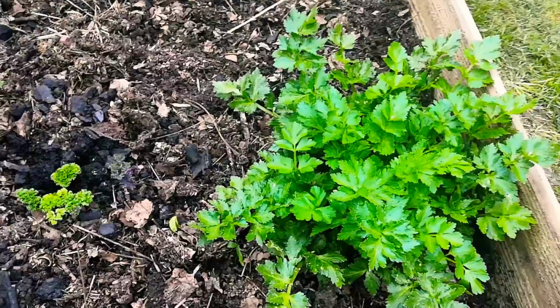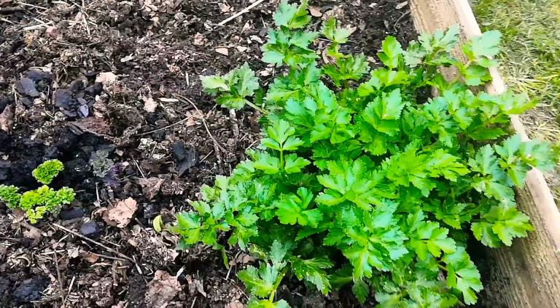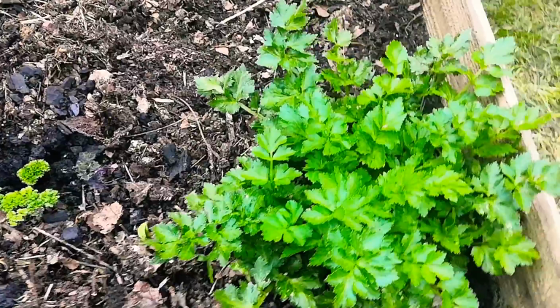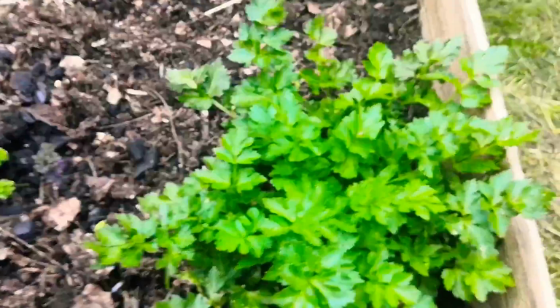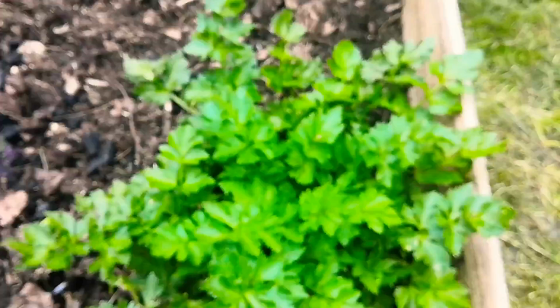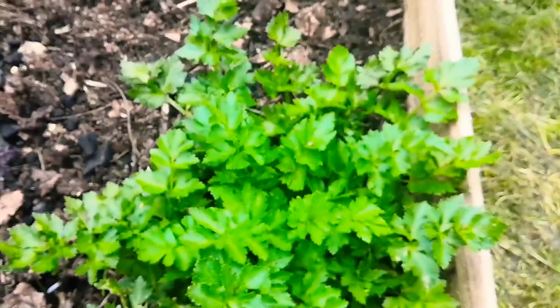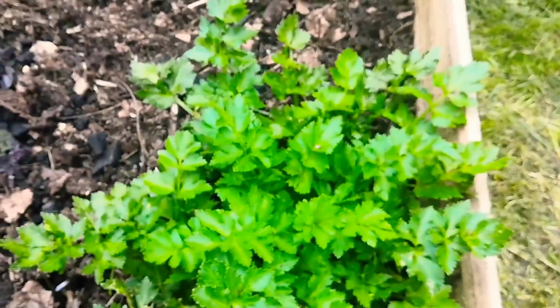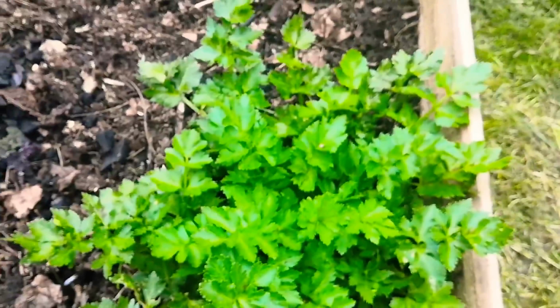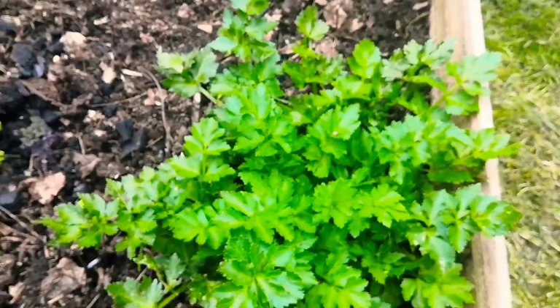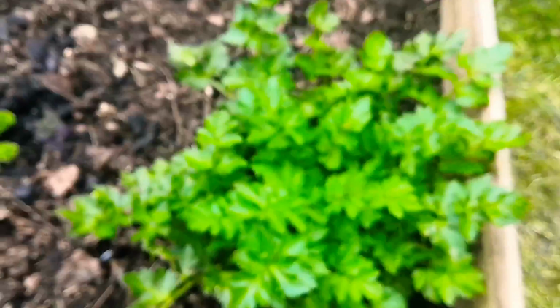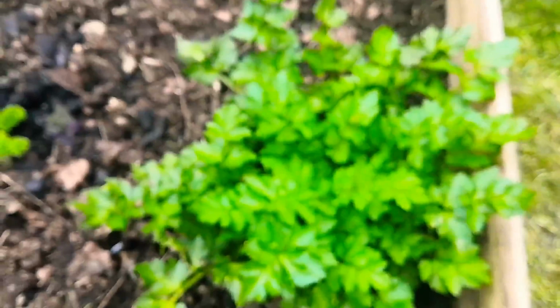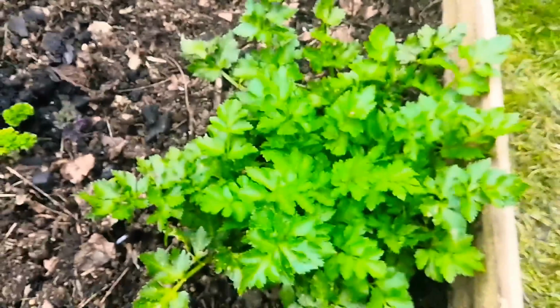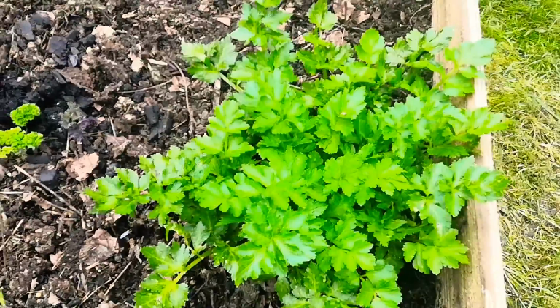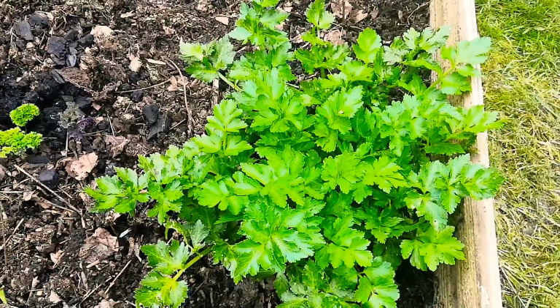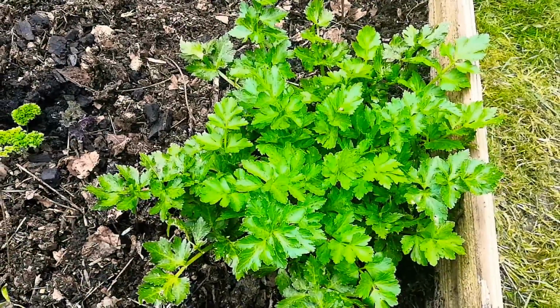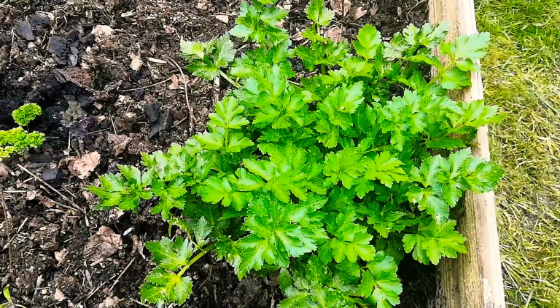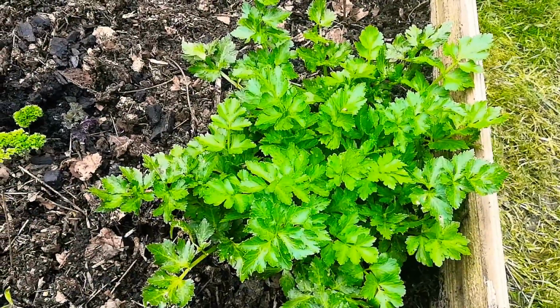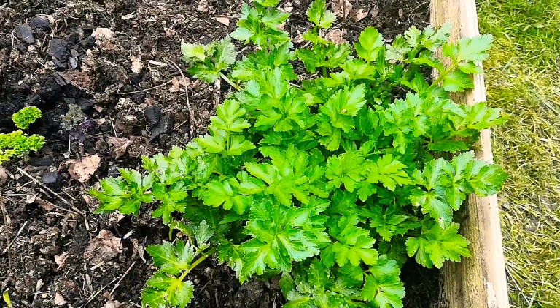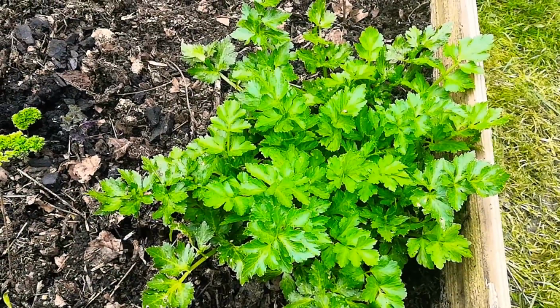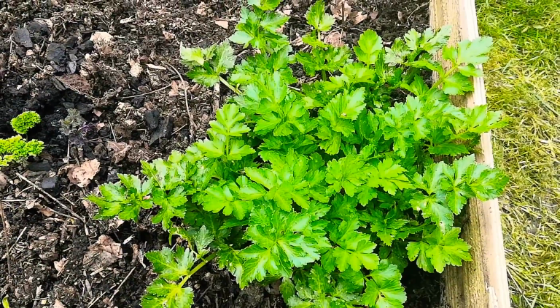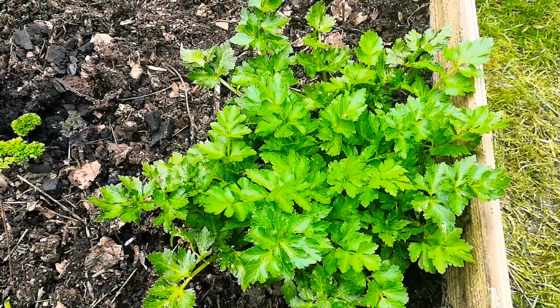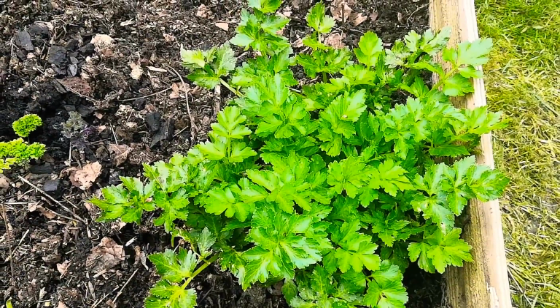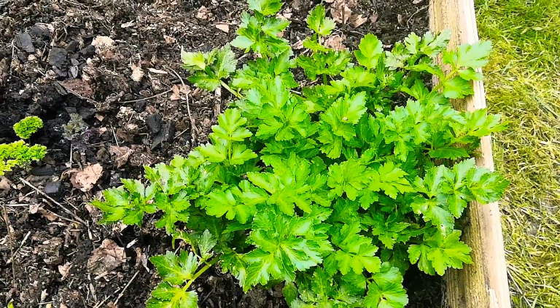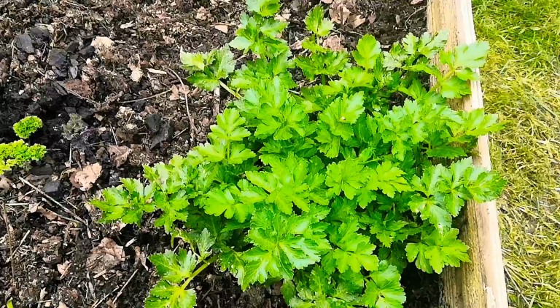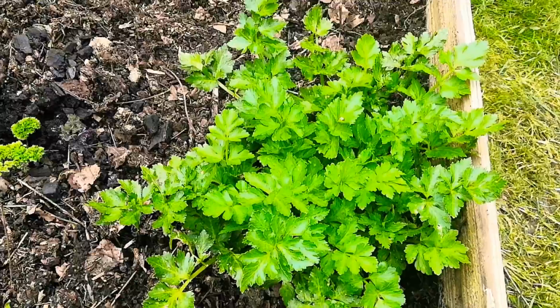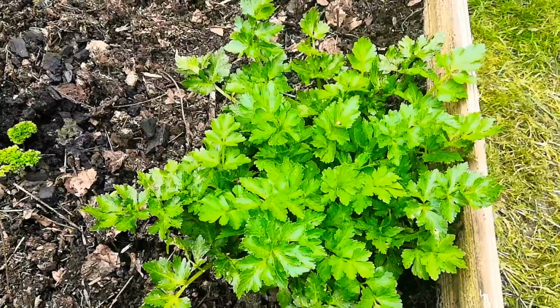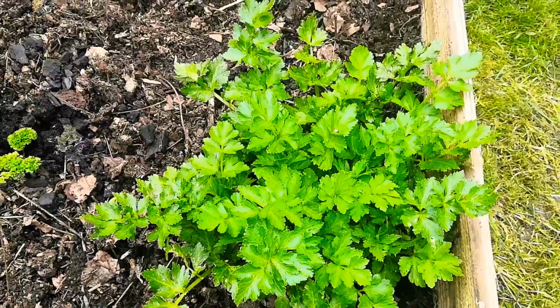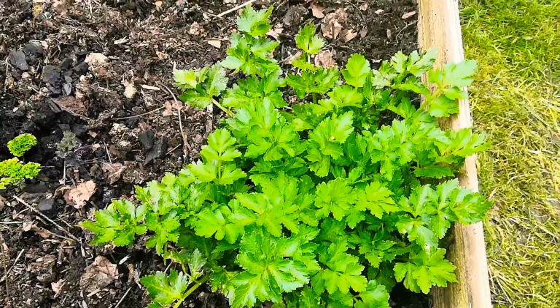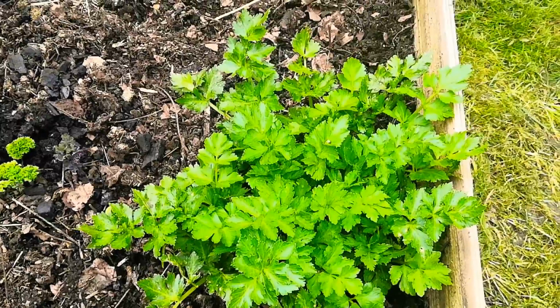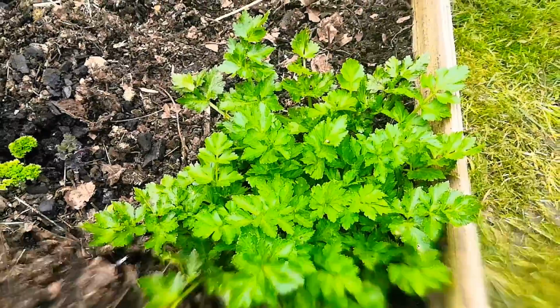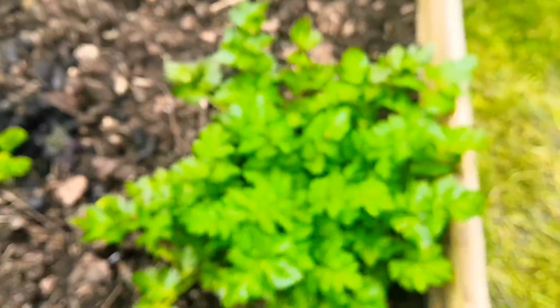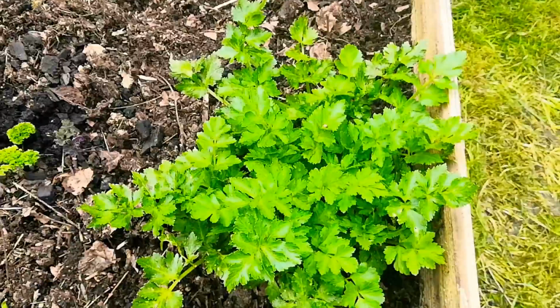I've got a celery plant — overwintered. It's looking very lovely, very nice, beautiful green in the organic soil.